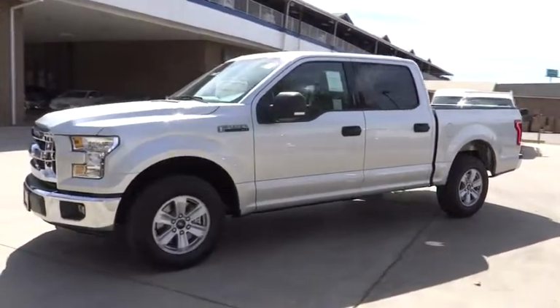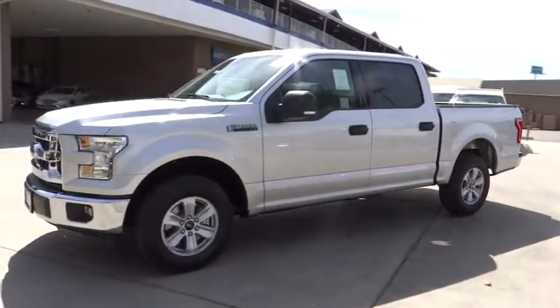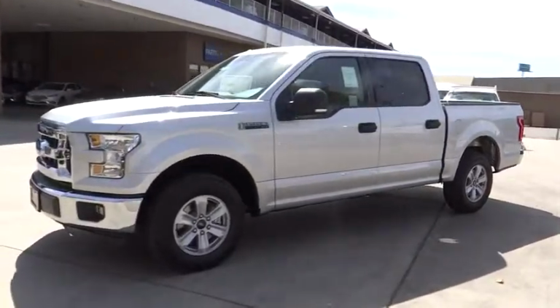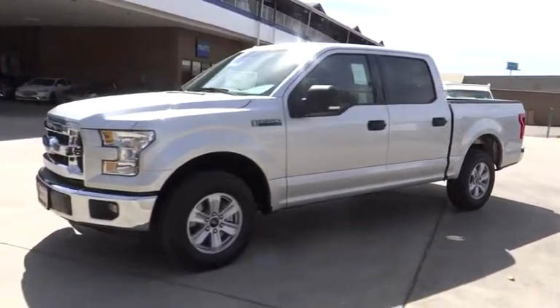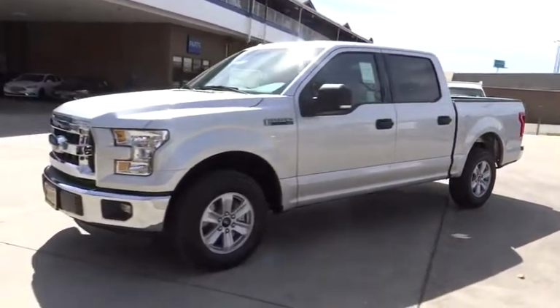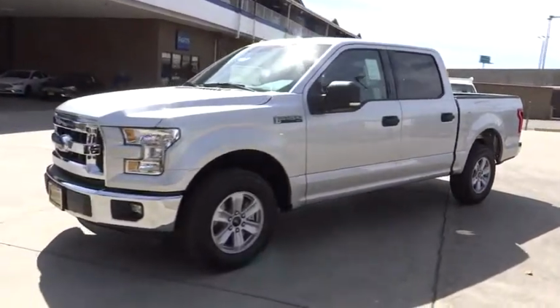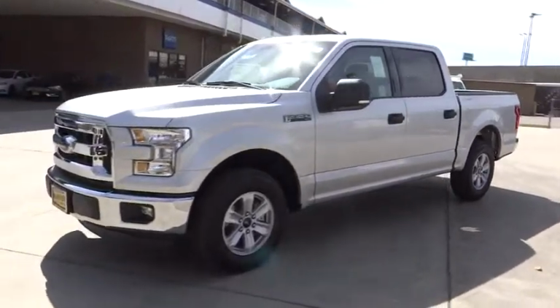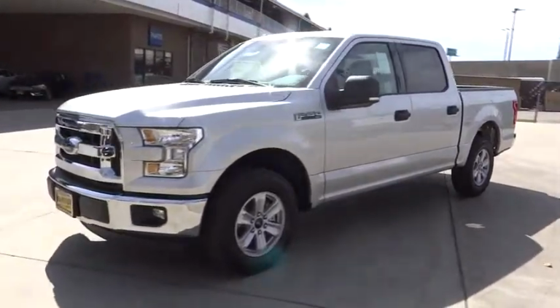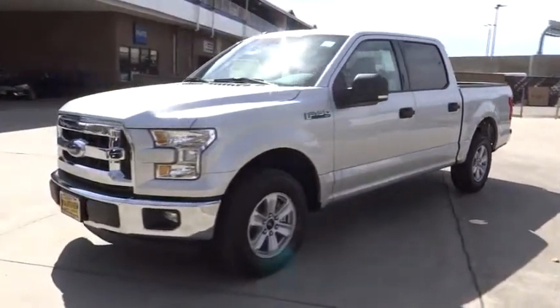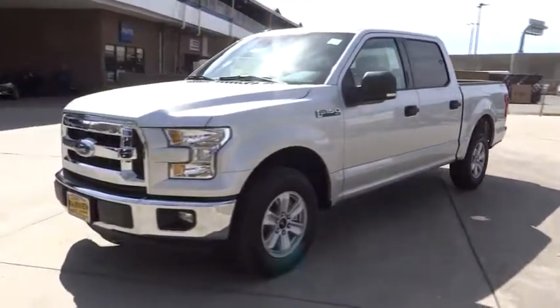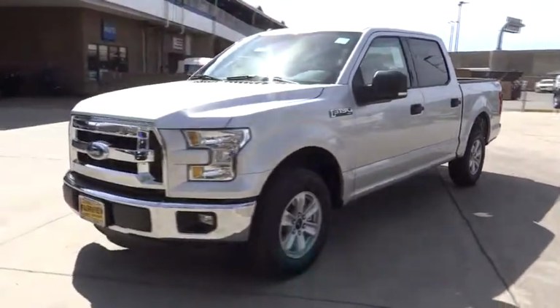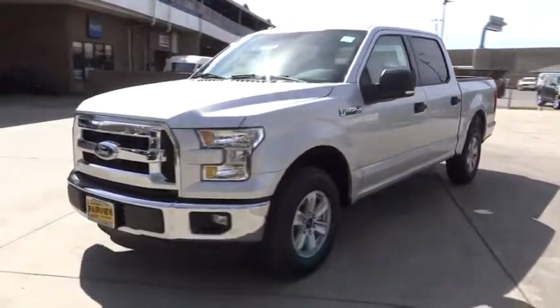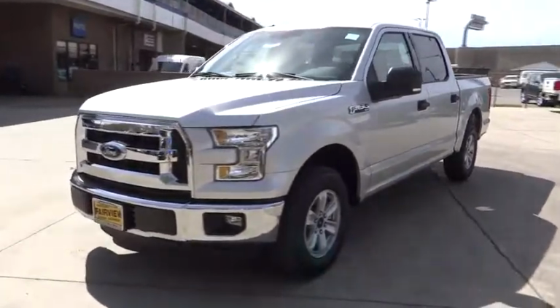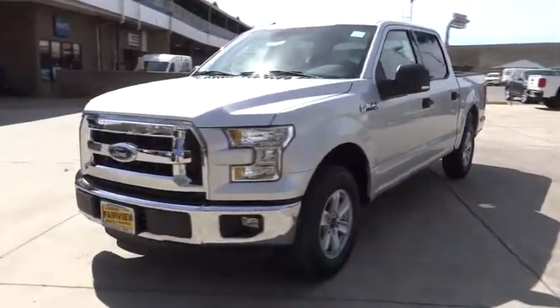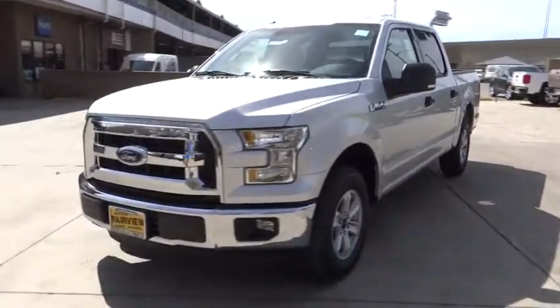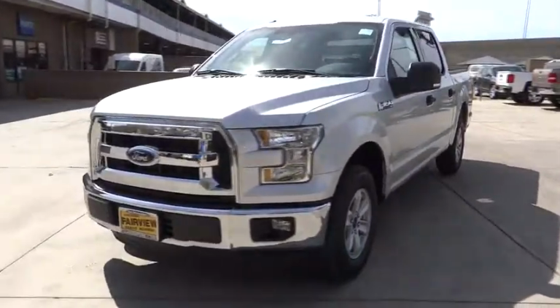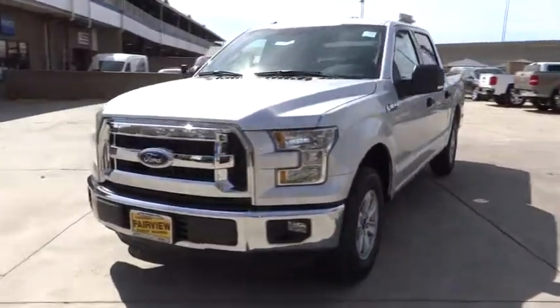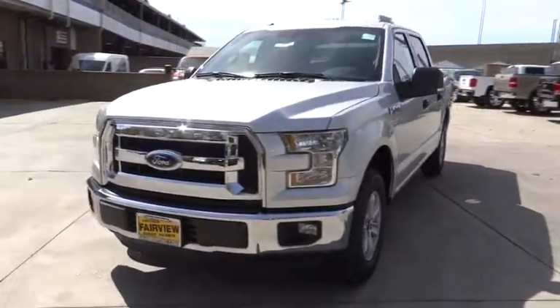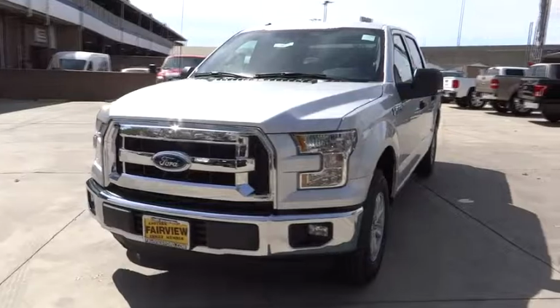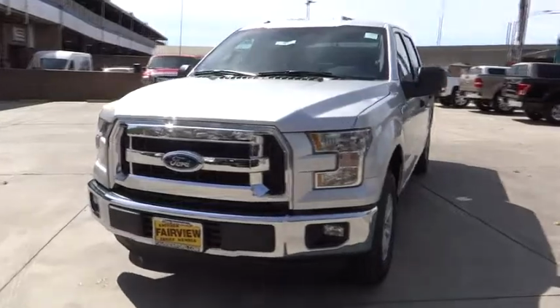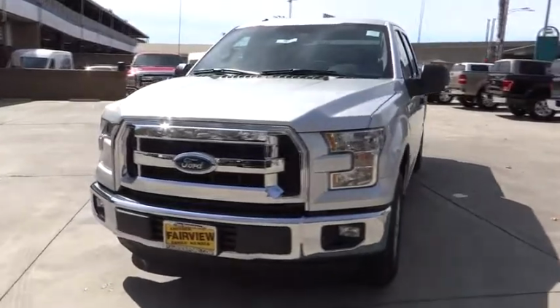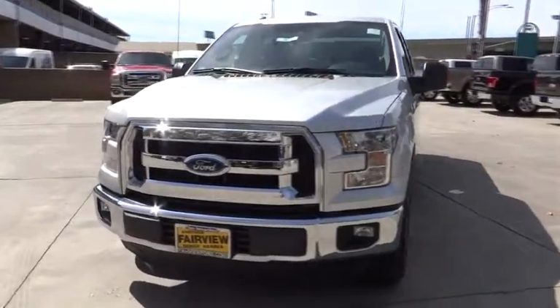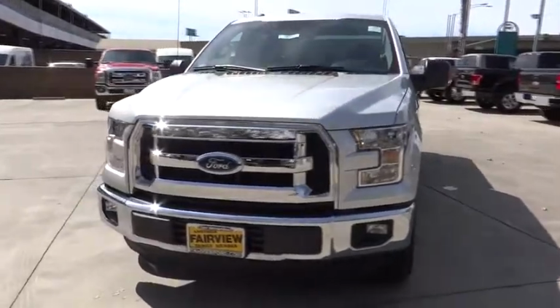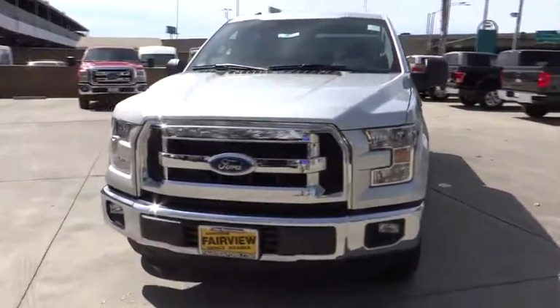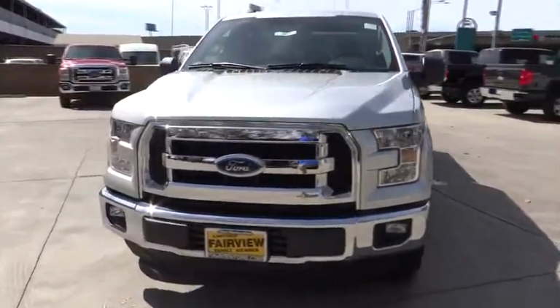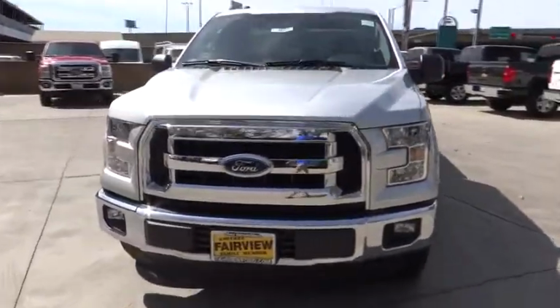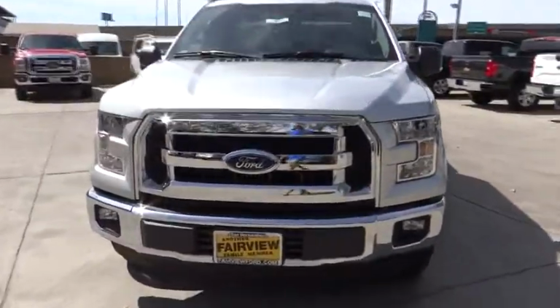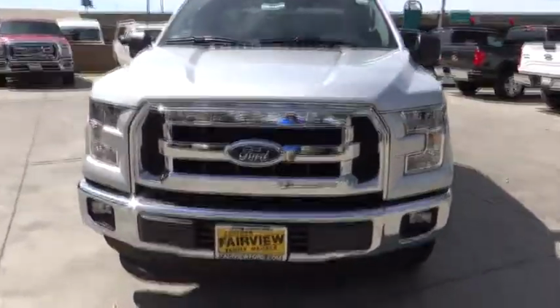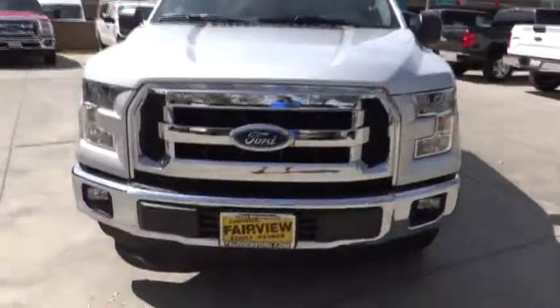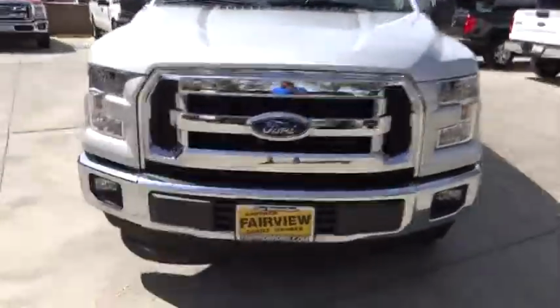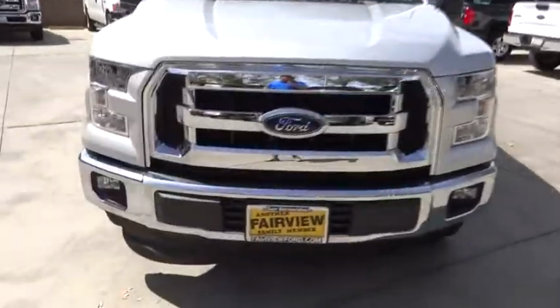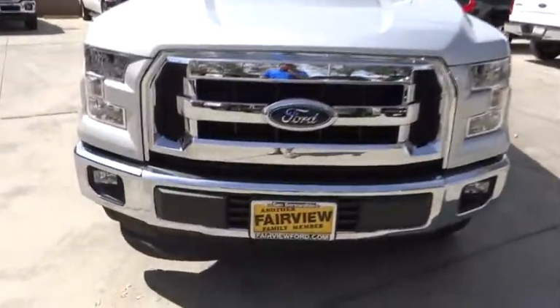Cloth seats. Passenger vanity mirror. Rear wheel drive. Split bench seat. Come take a test drive today.